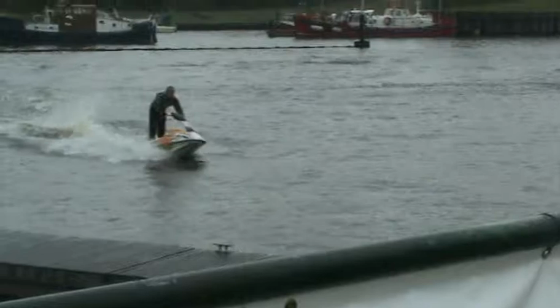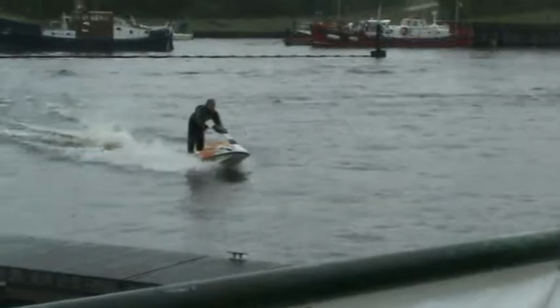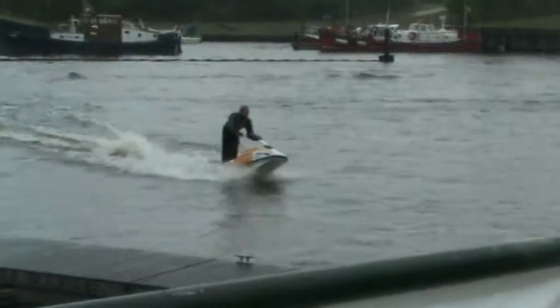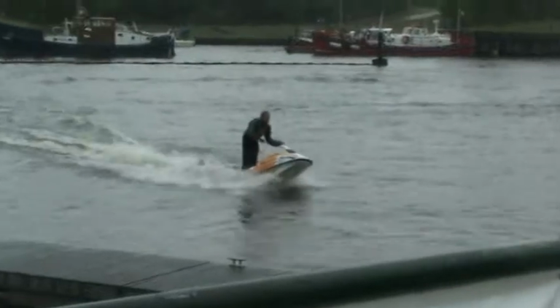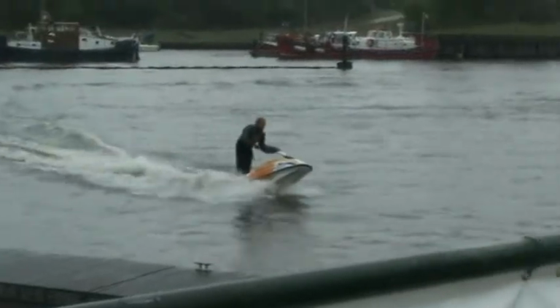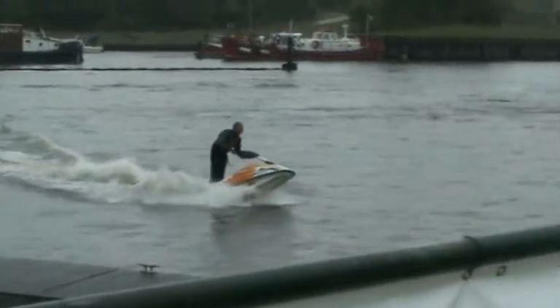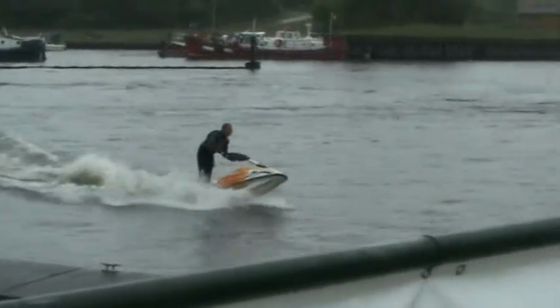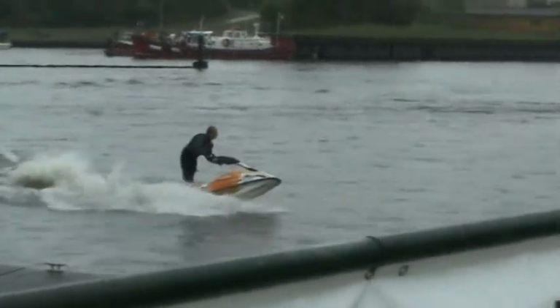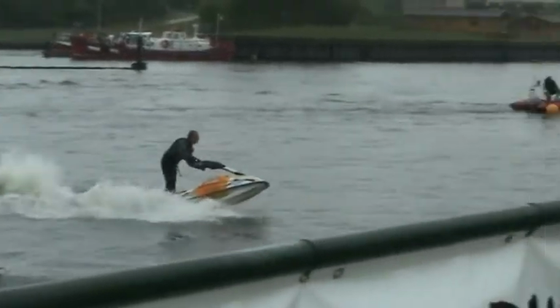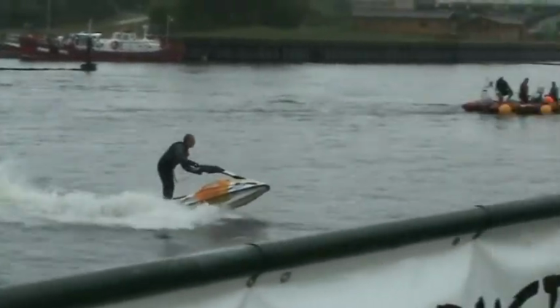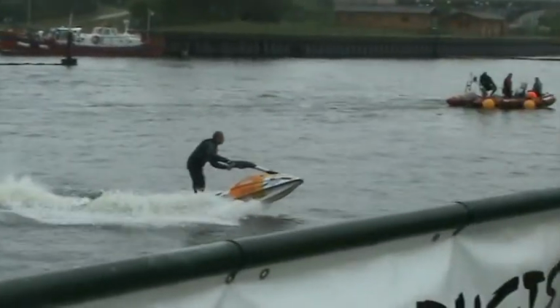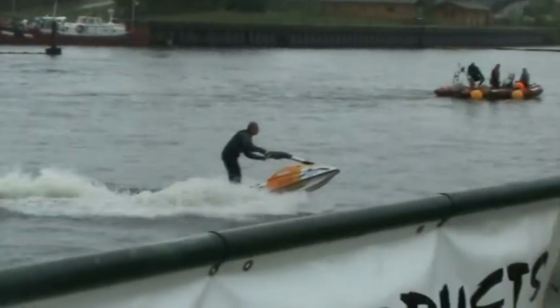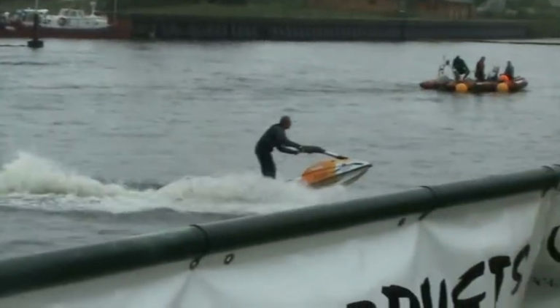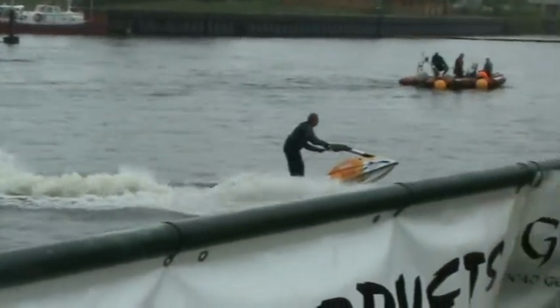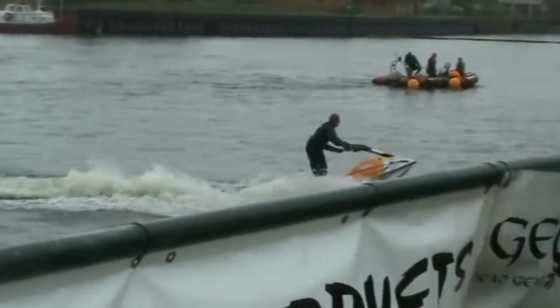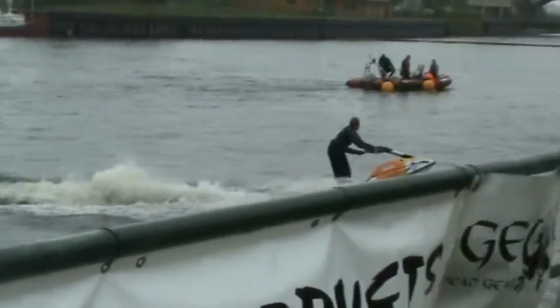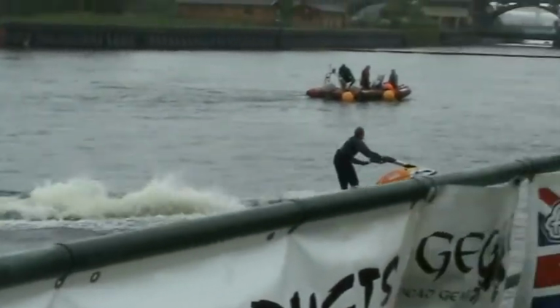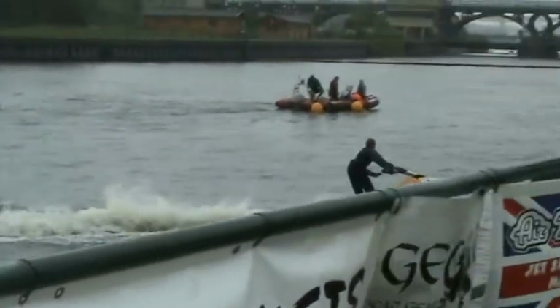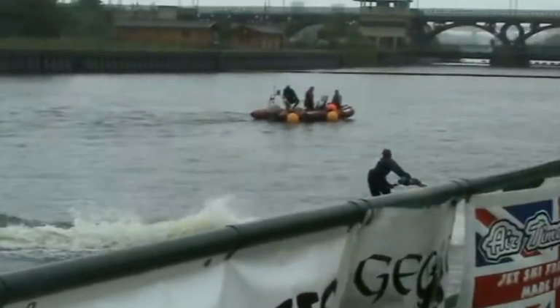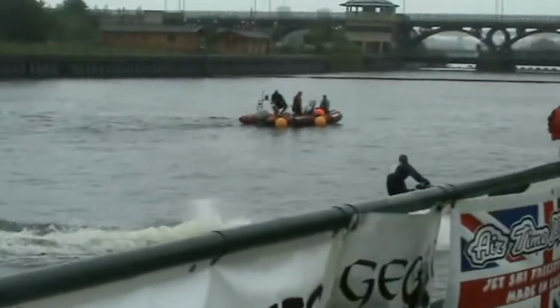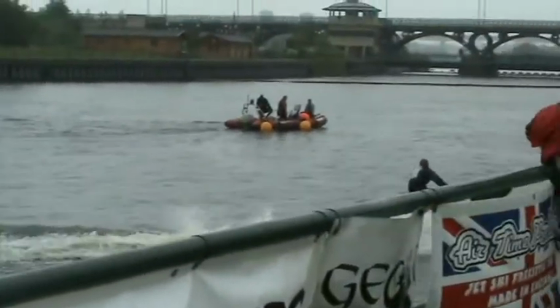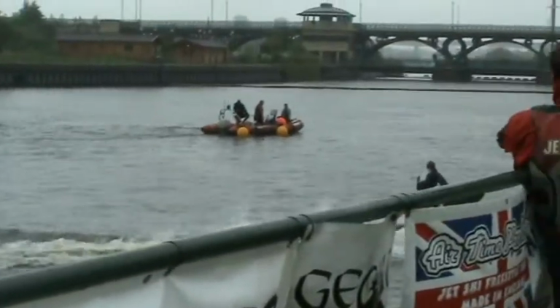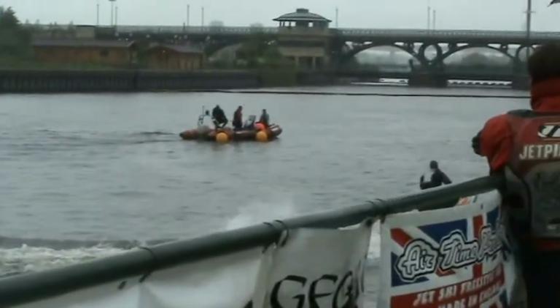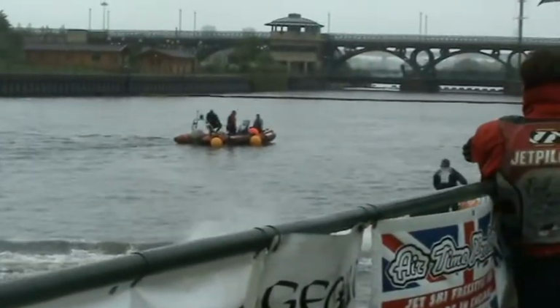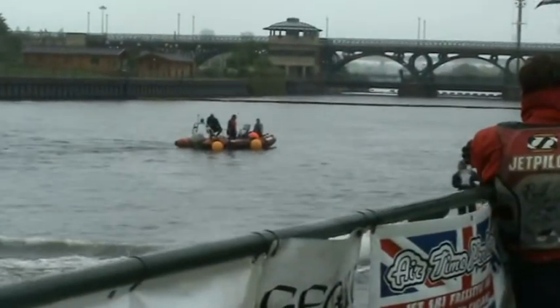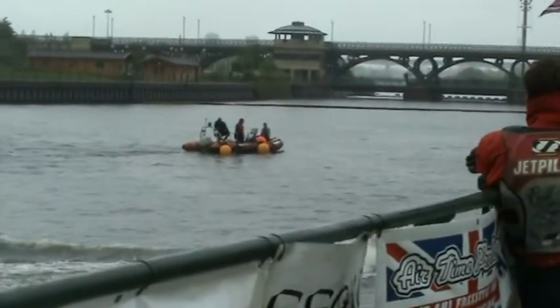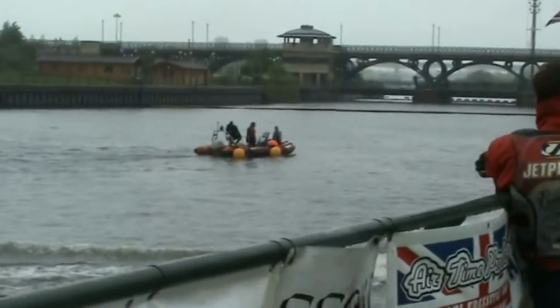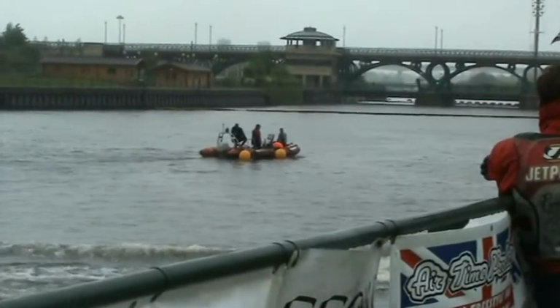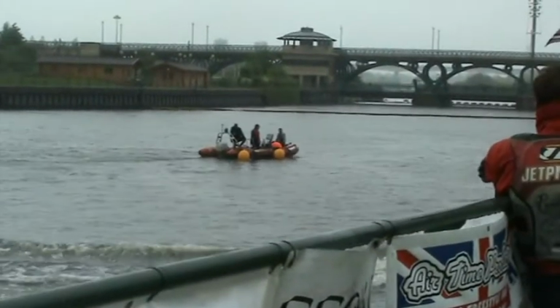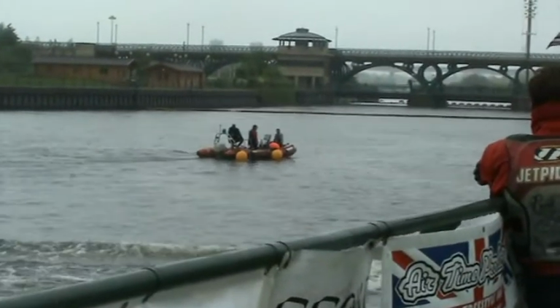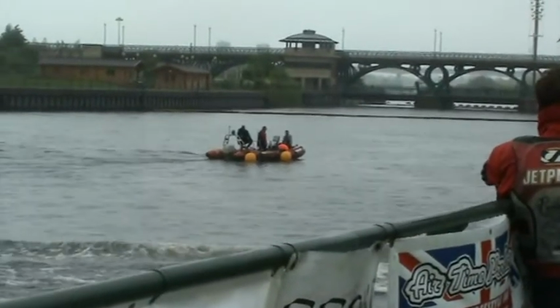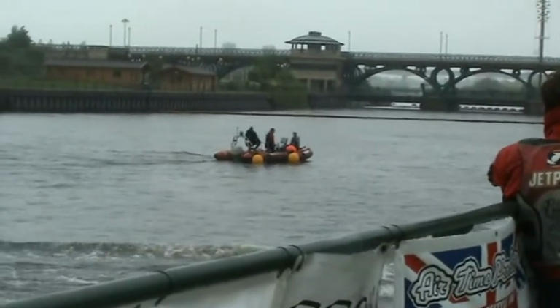Hey! Go Gary! That movie's new, hasn't it?